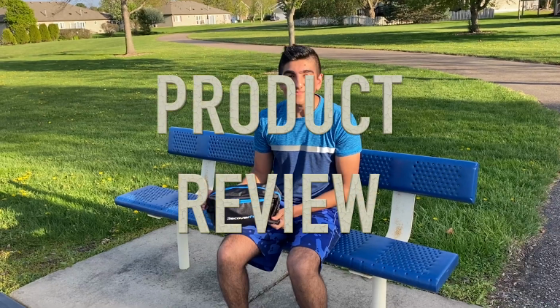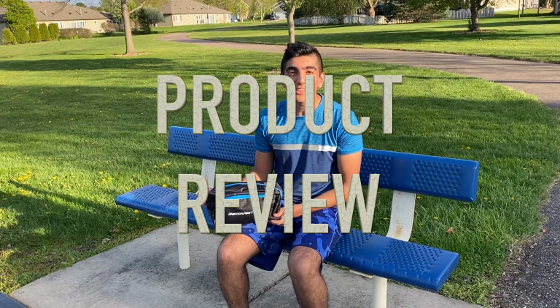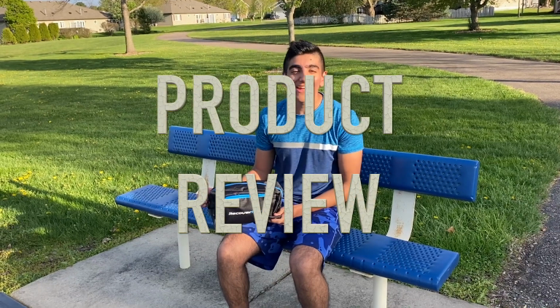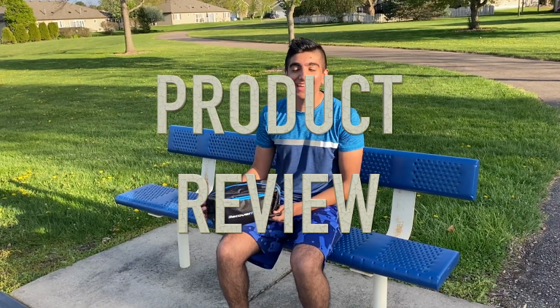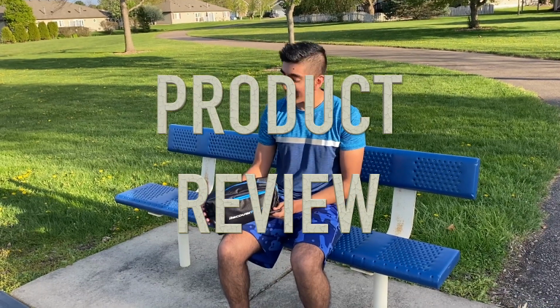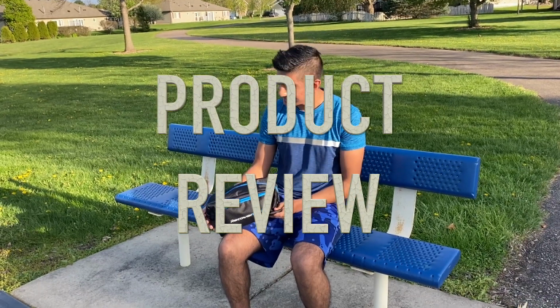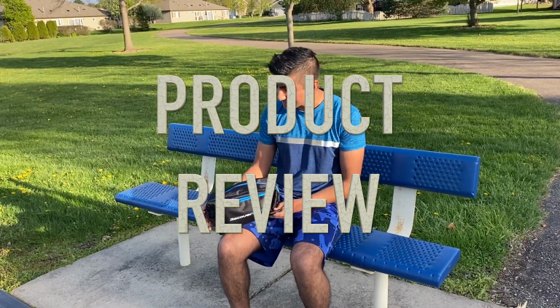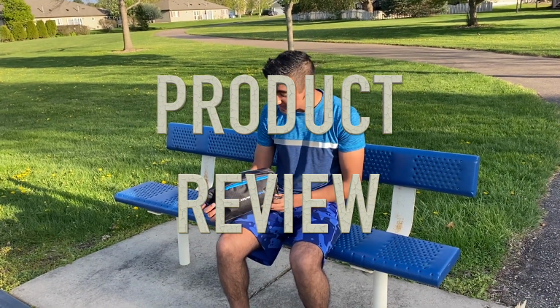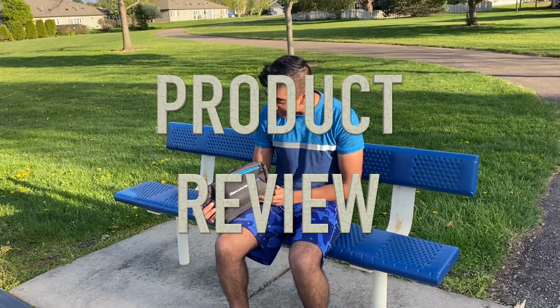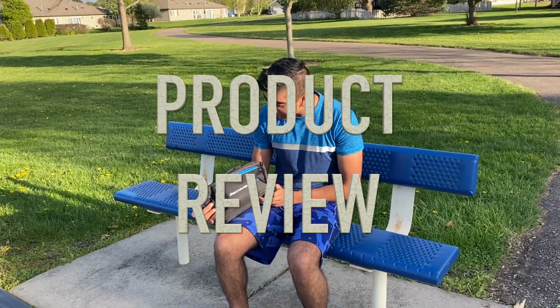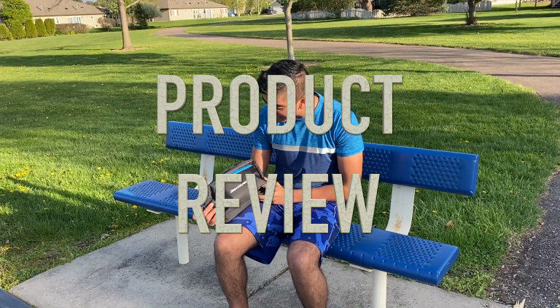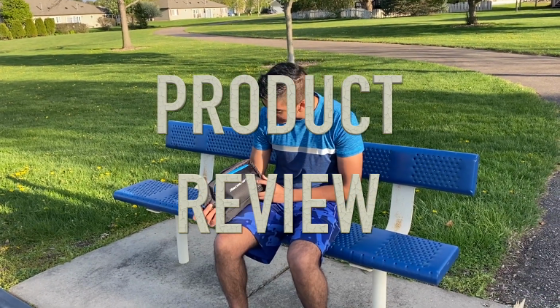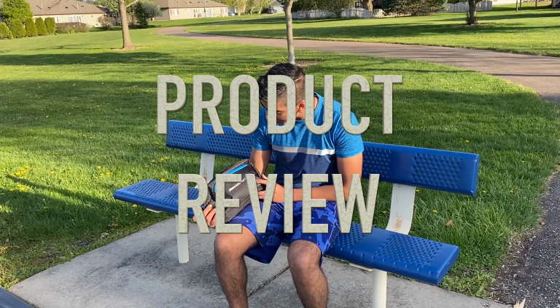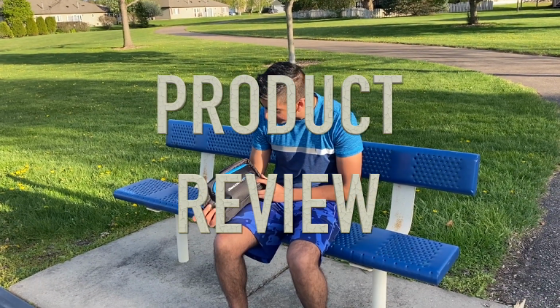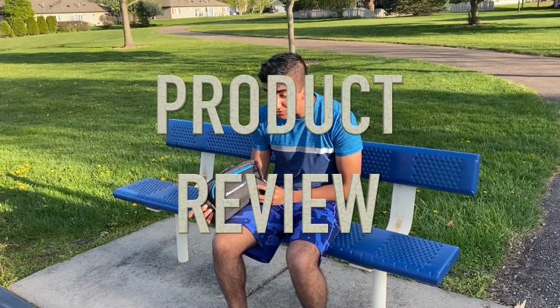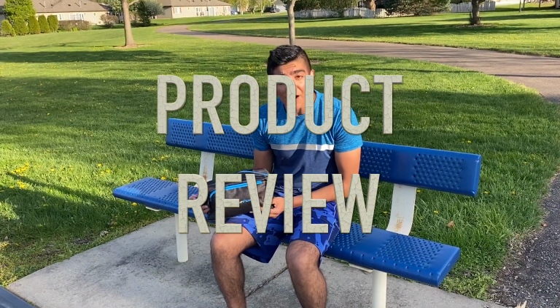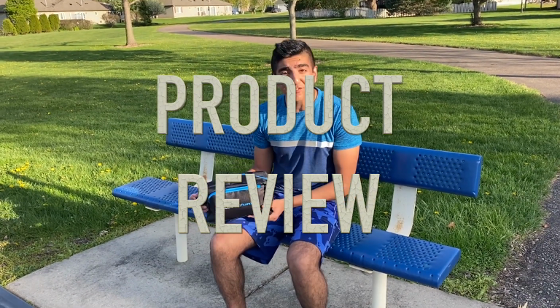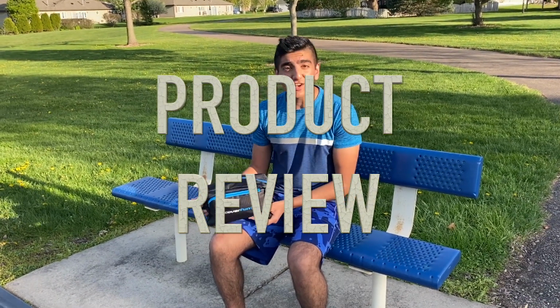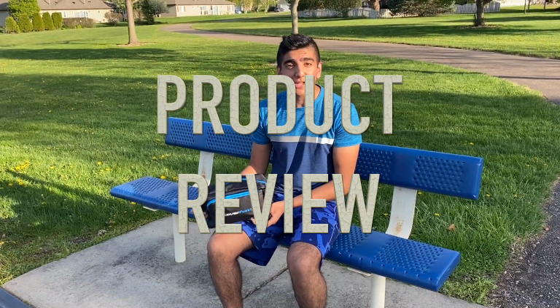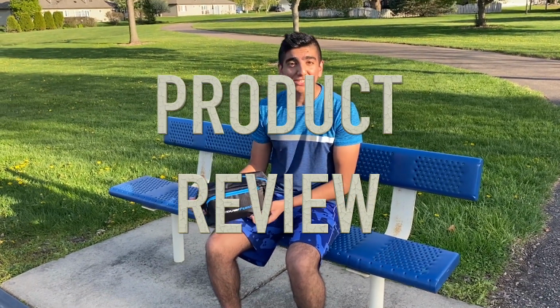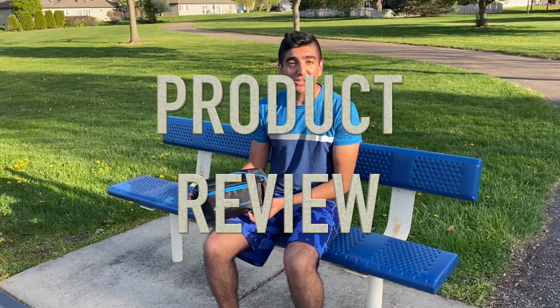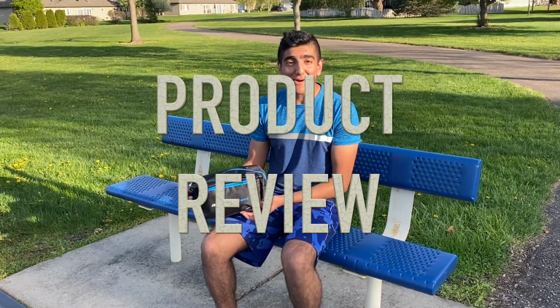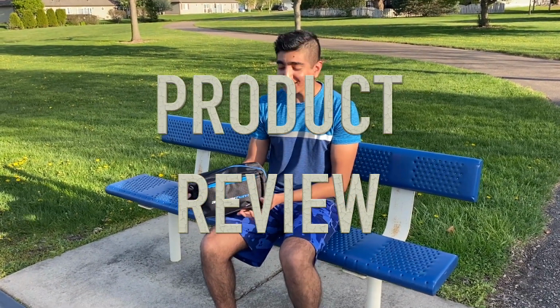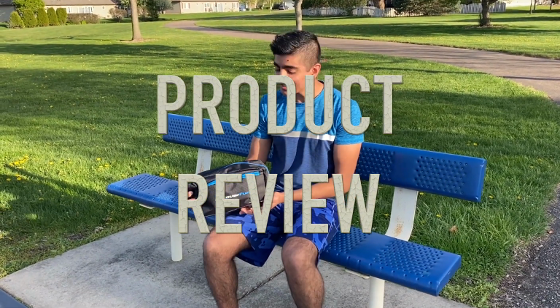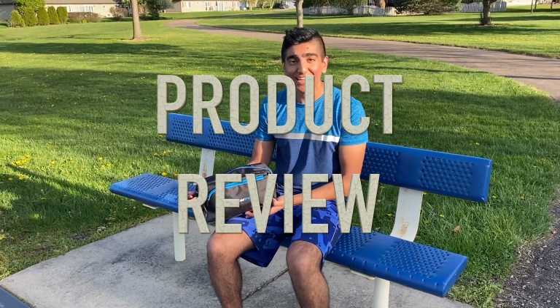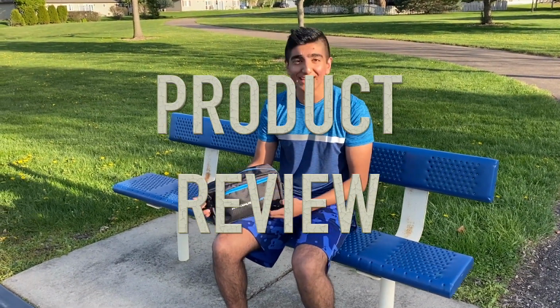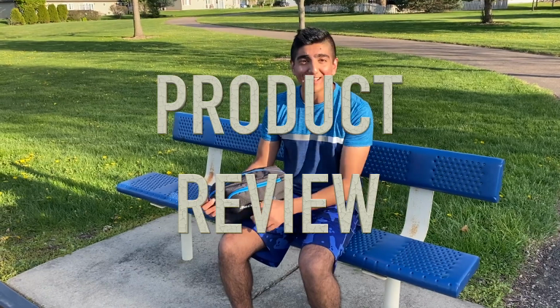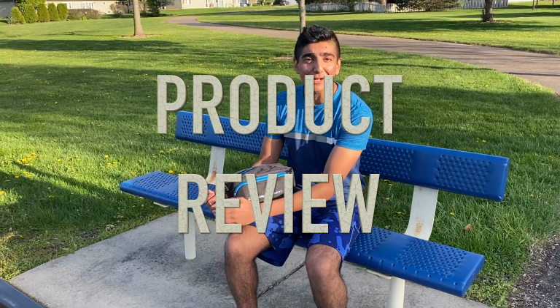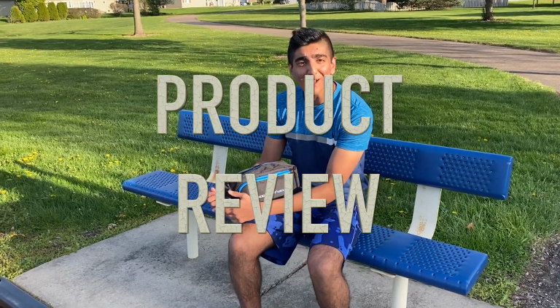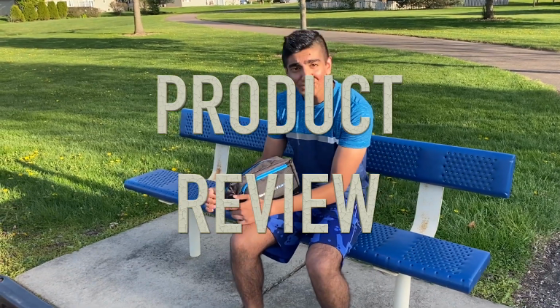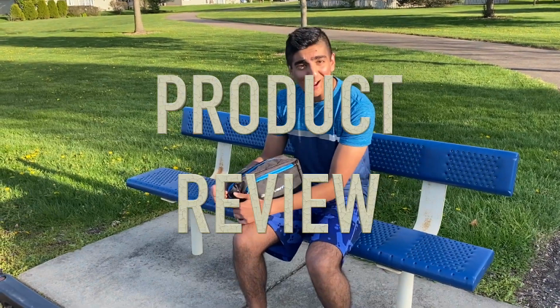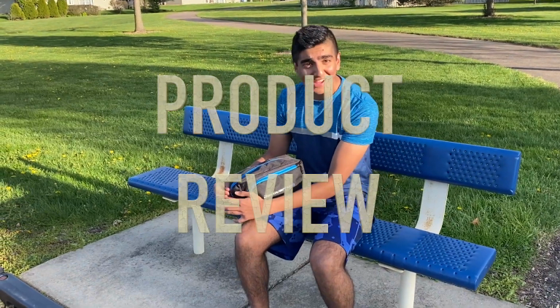All right, hey guys! I got this new product from Recover Fun and I'm just gonna unbox this today. Come along for the ride!